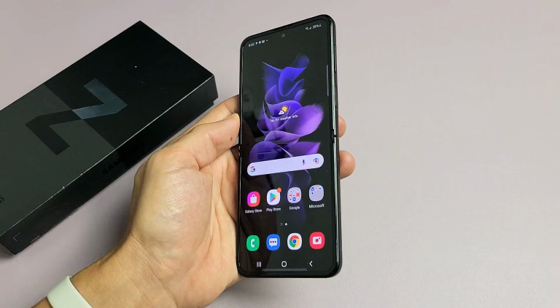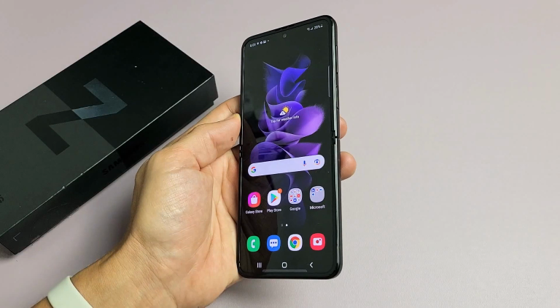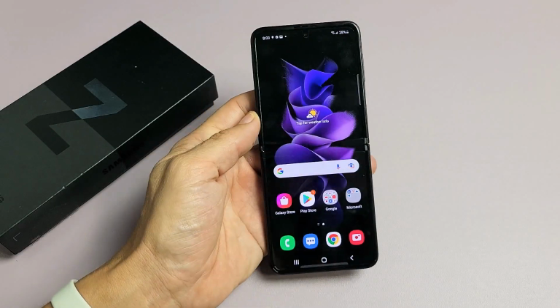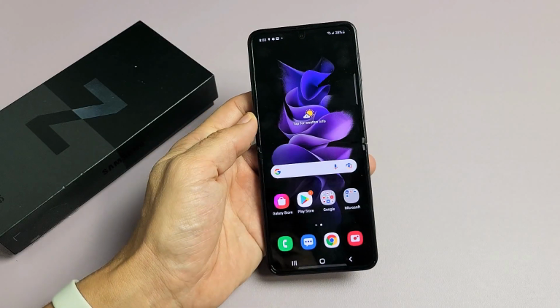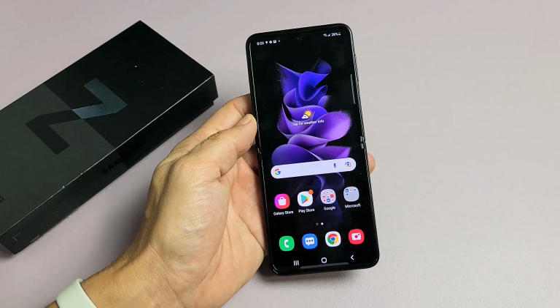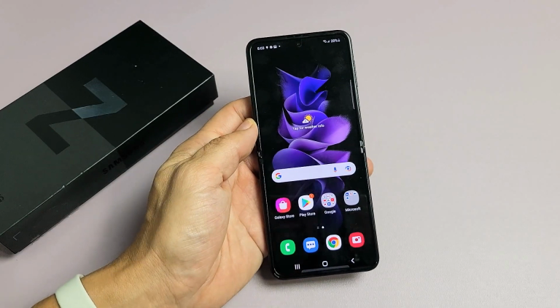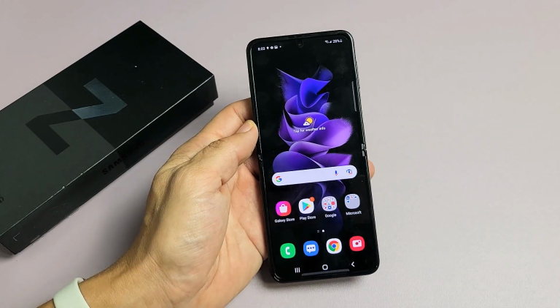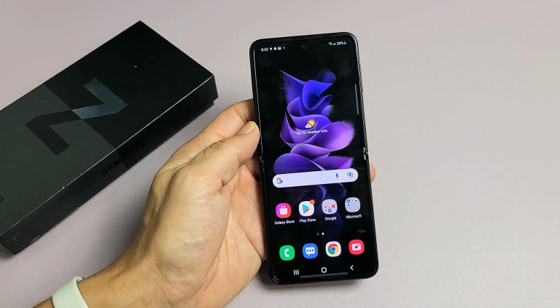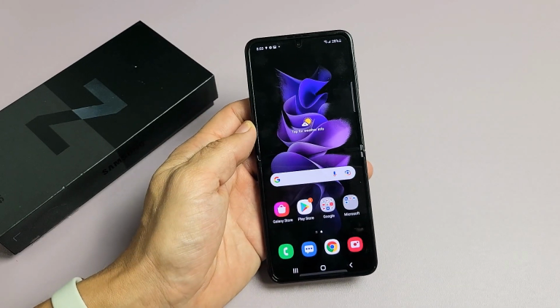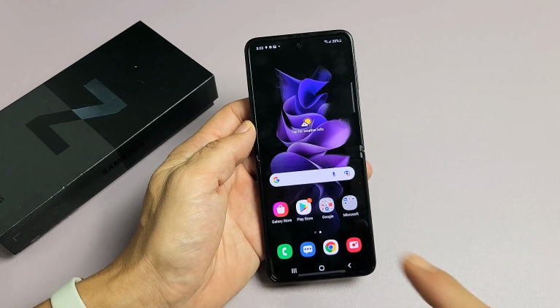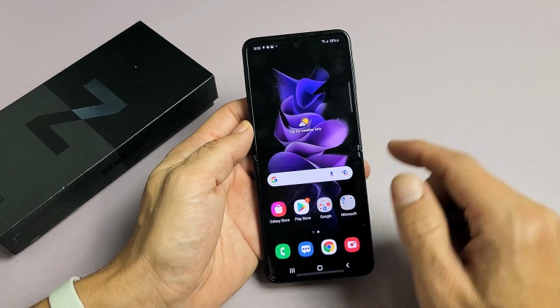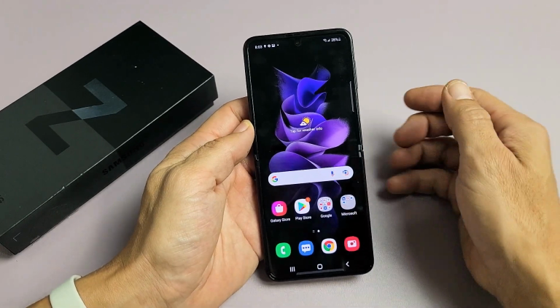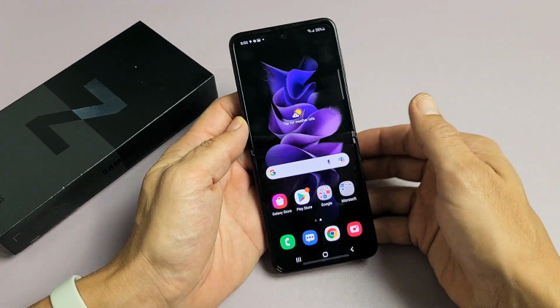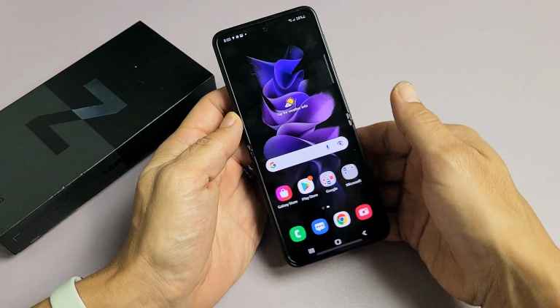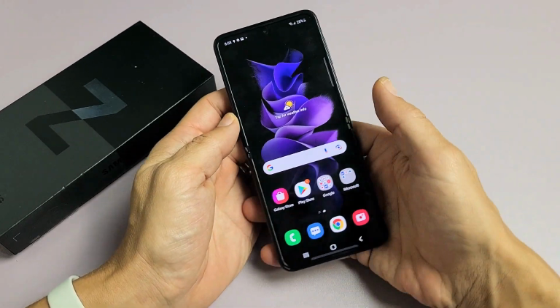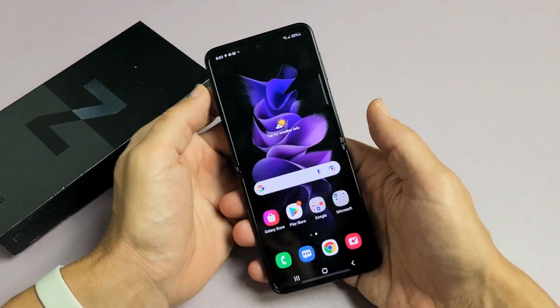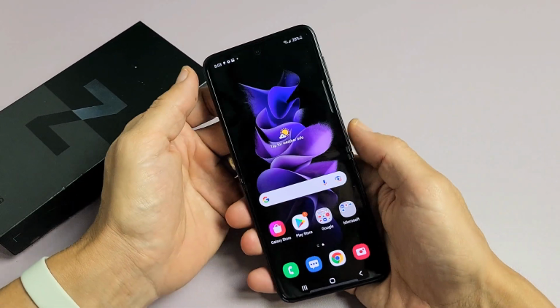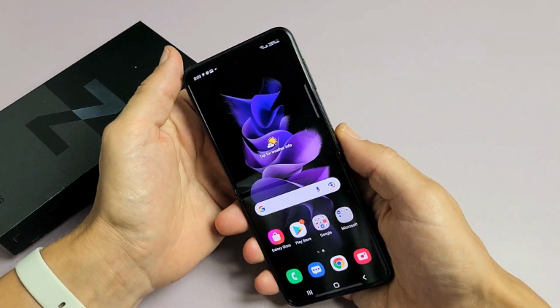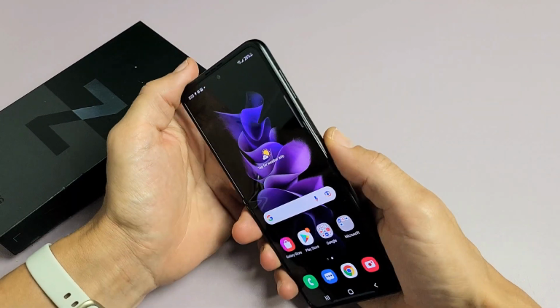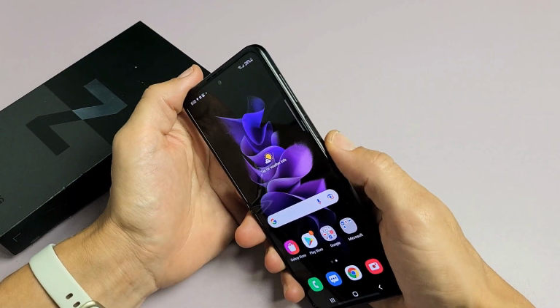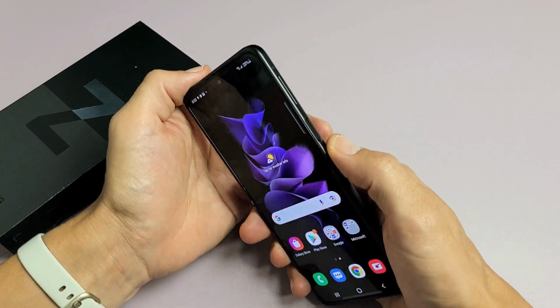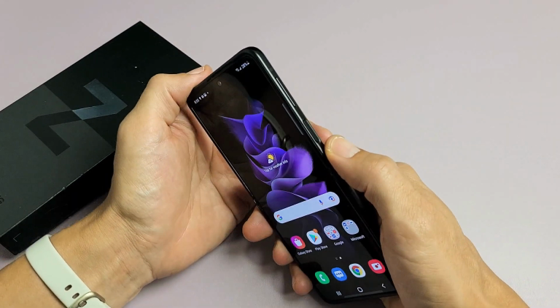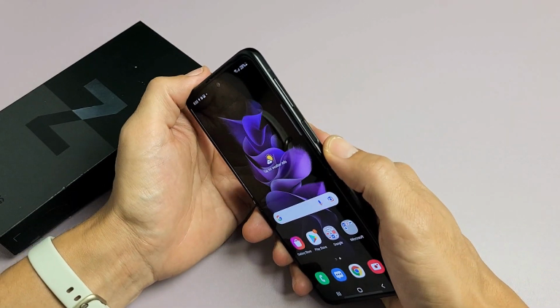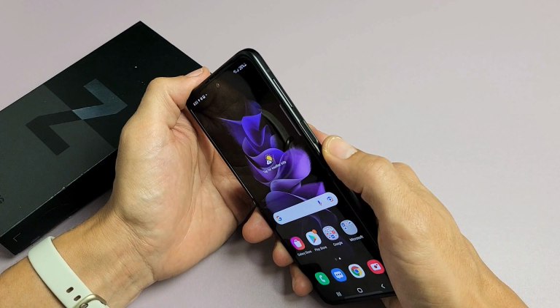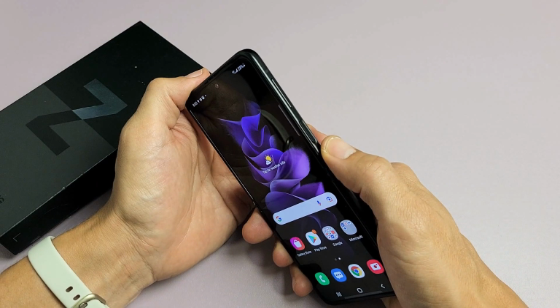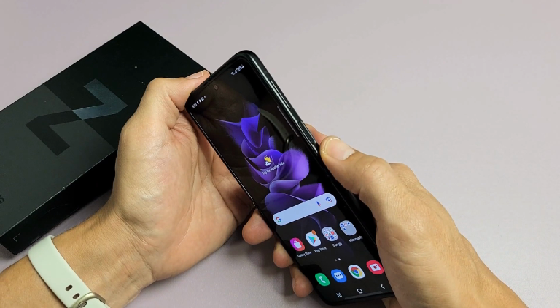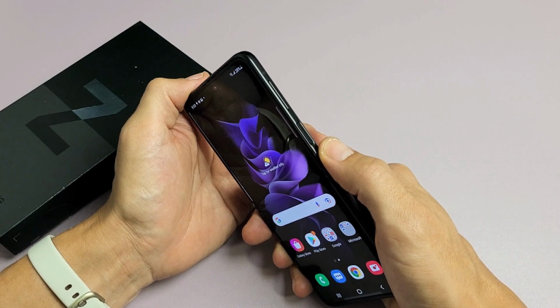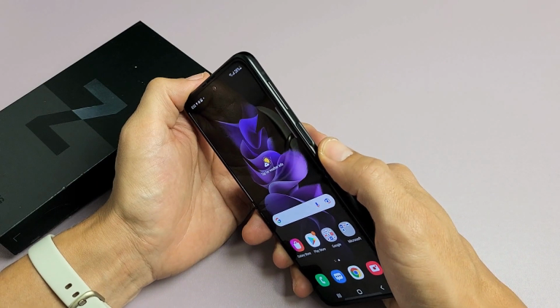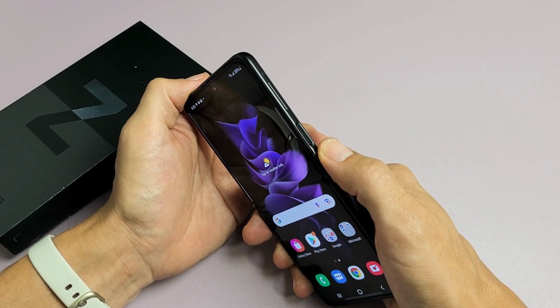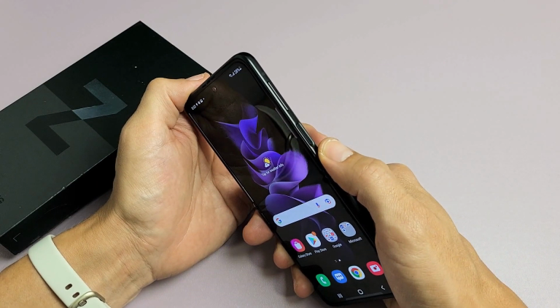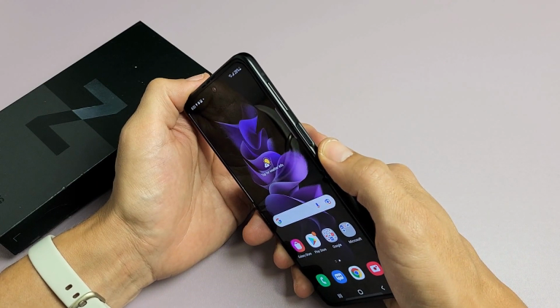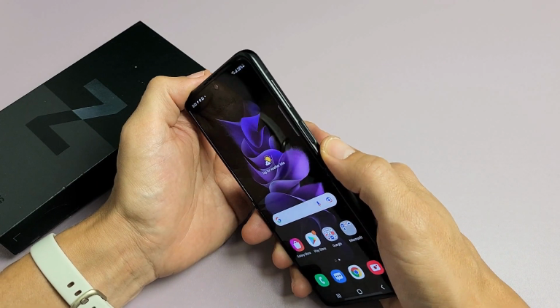I have a Samsung Galaxy Z Flip 3 here. I'm going to show you how to take a screenshot as well as how to take a scrolling screenshot.